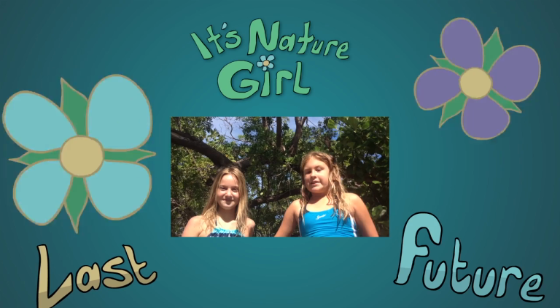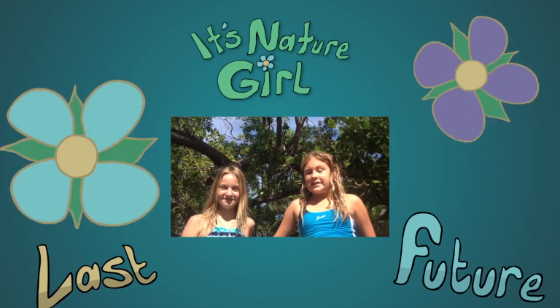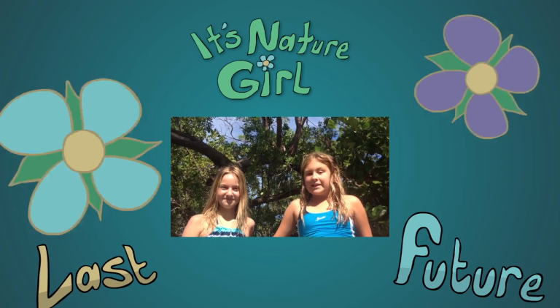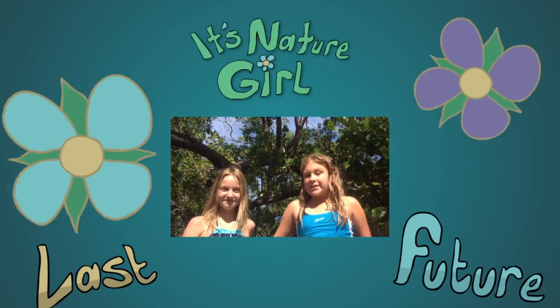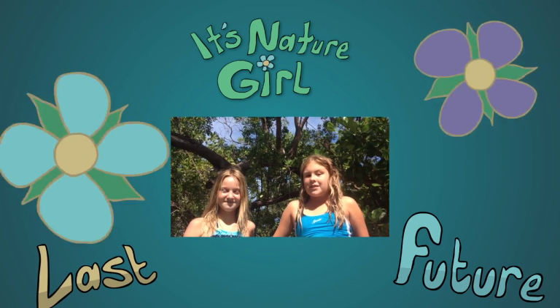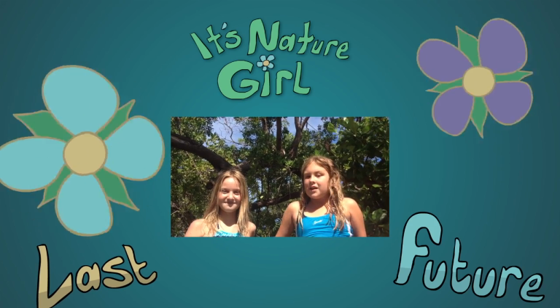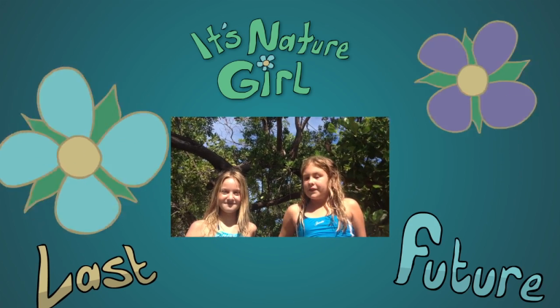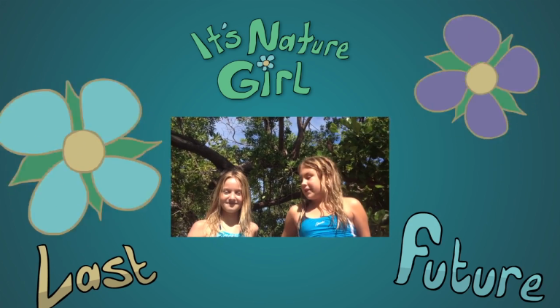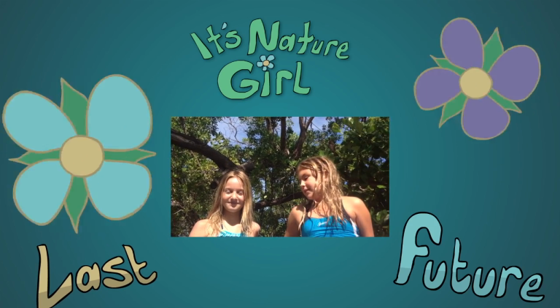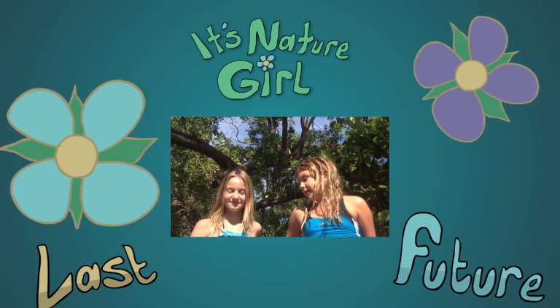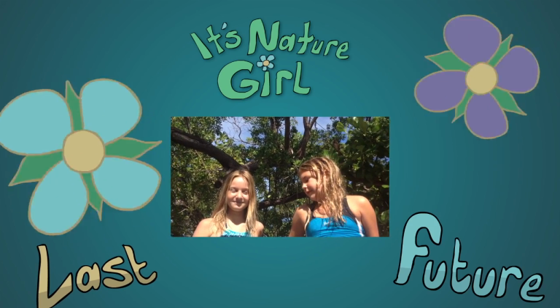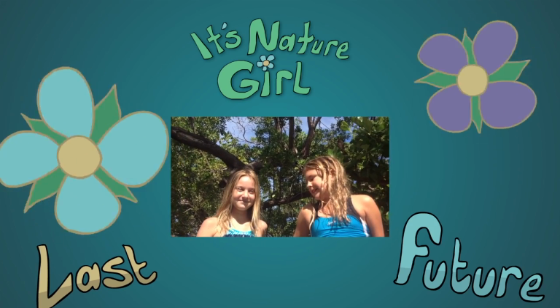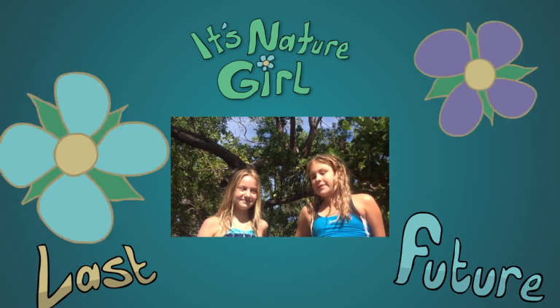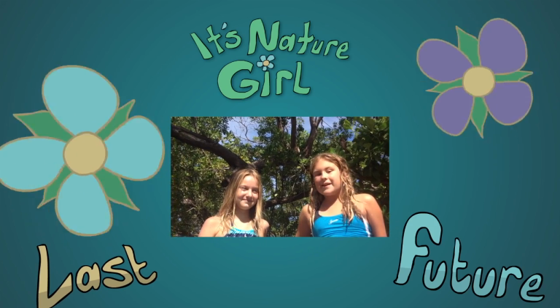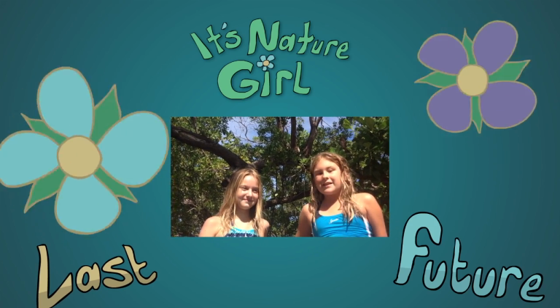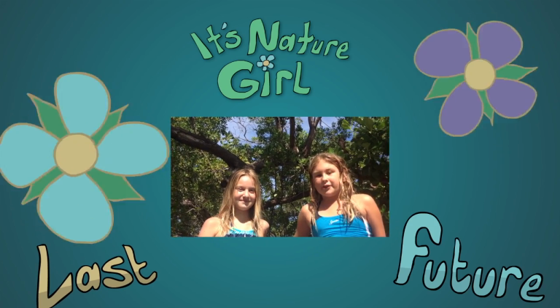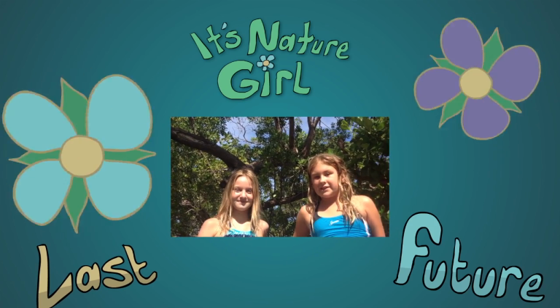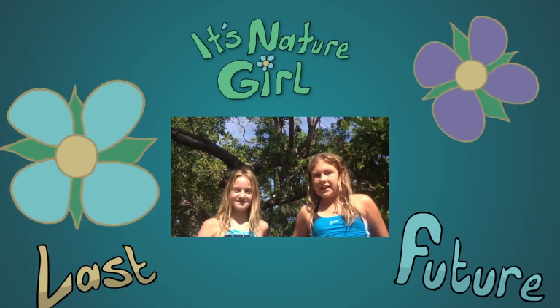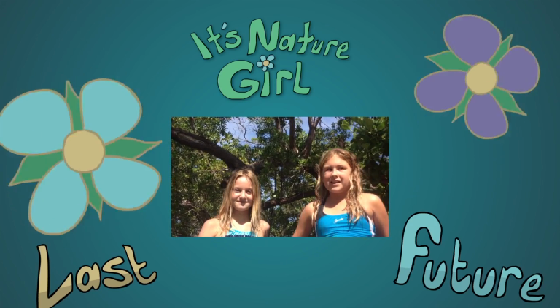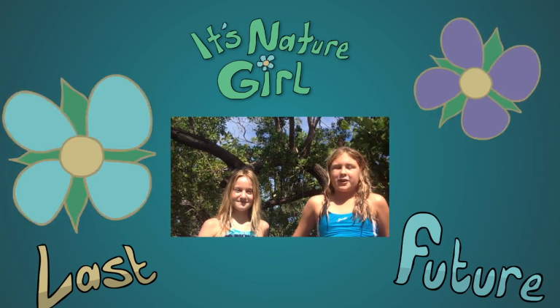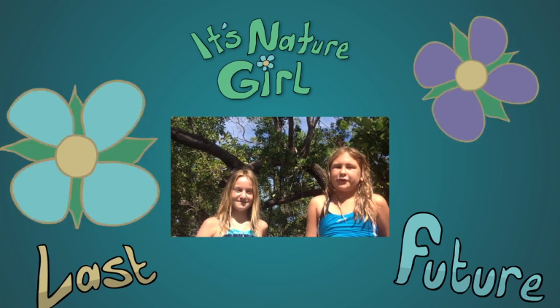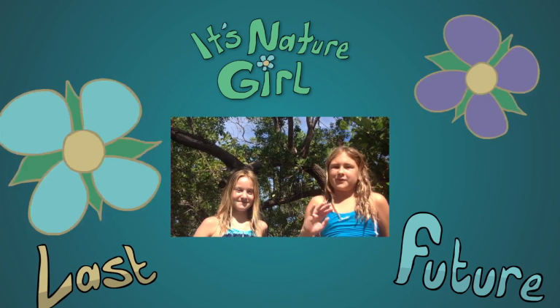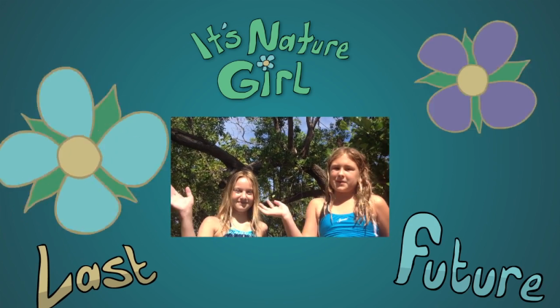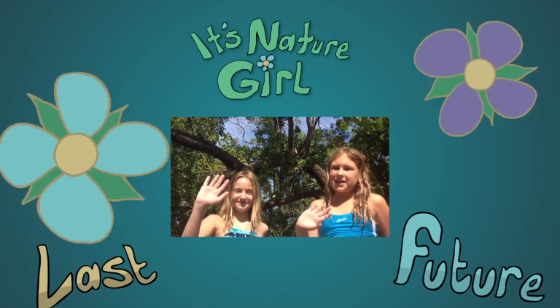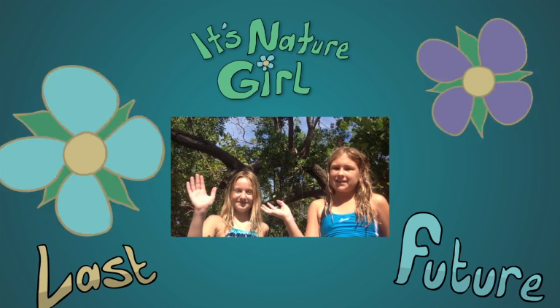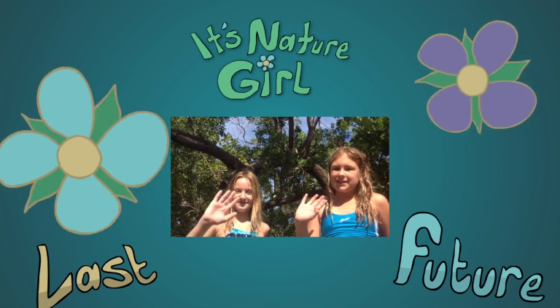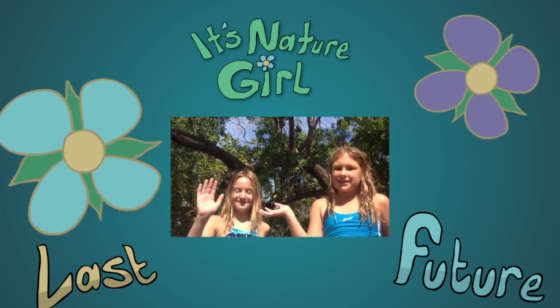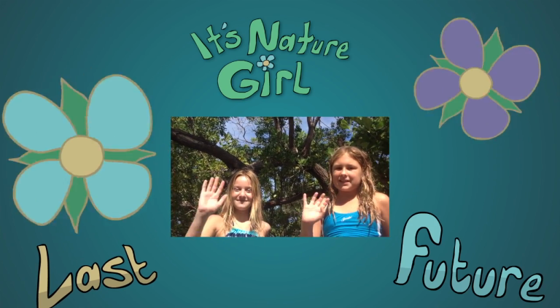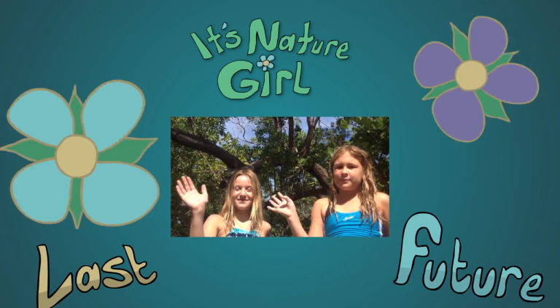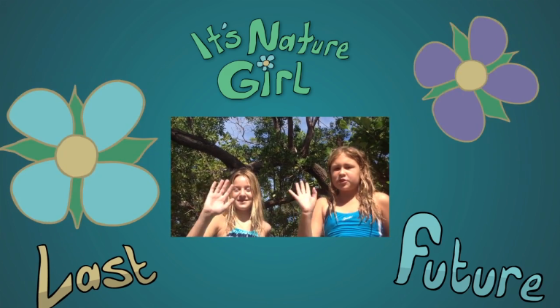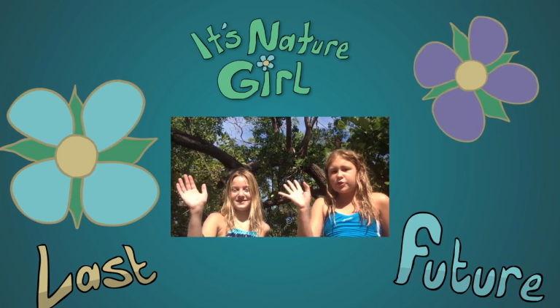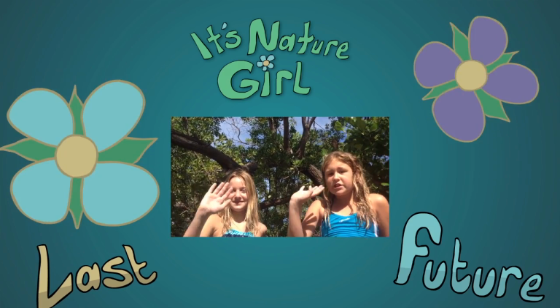This is Nature Girl. This is my friend Isabelle. And we're signing off. Bye! See you next time. Toodles!